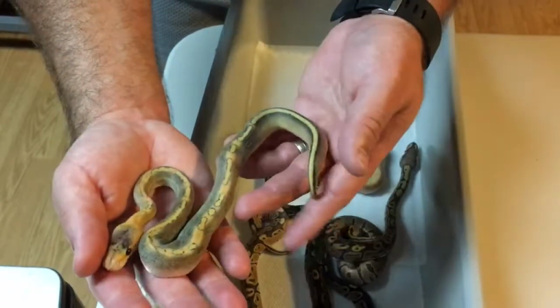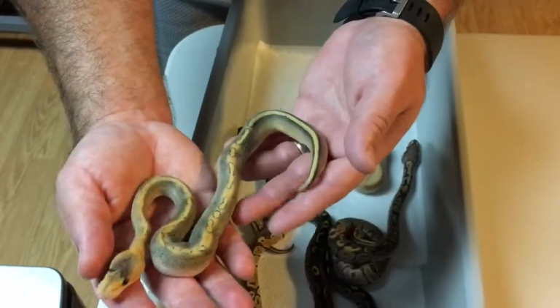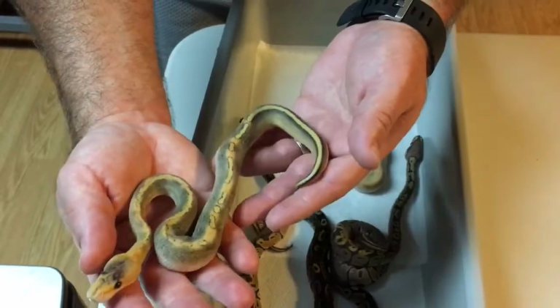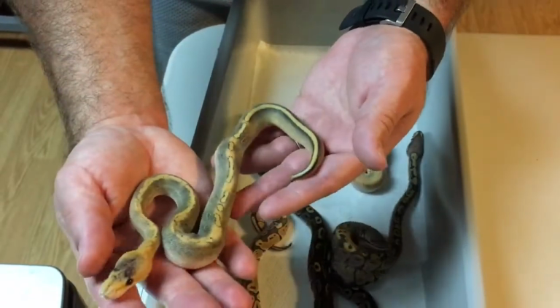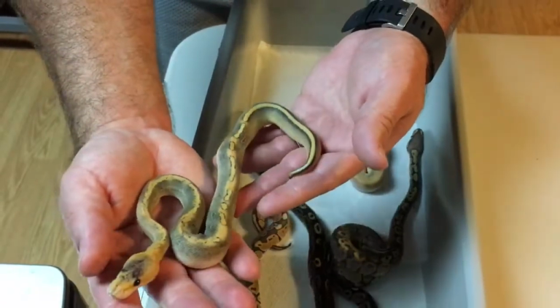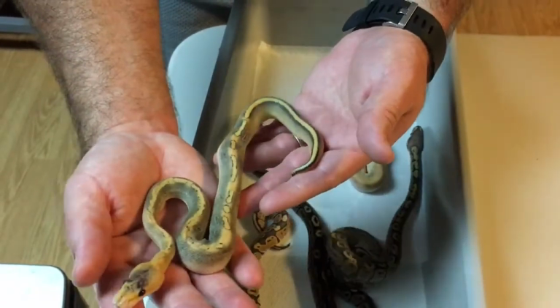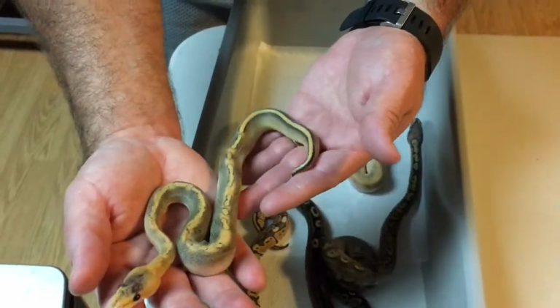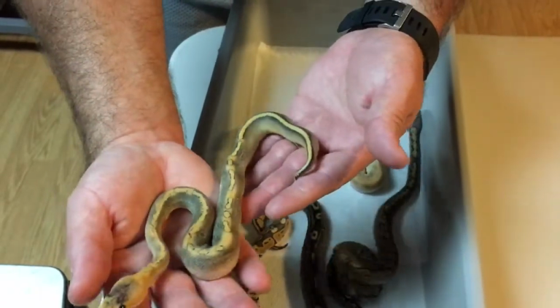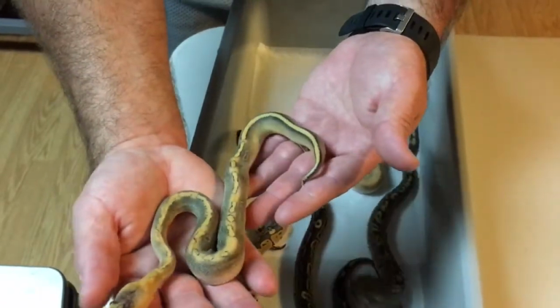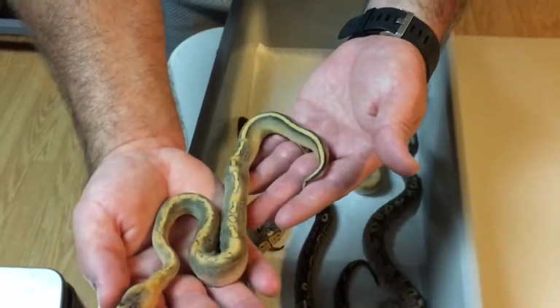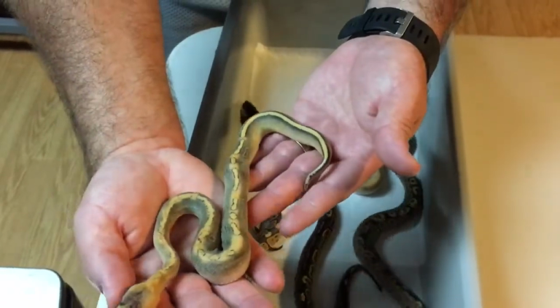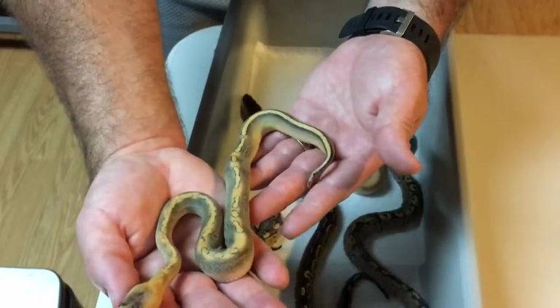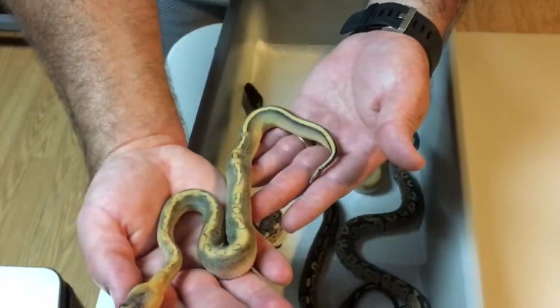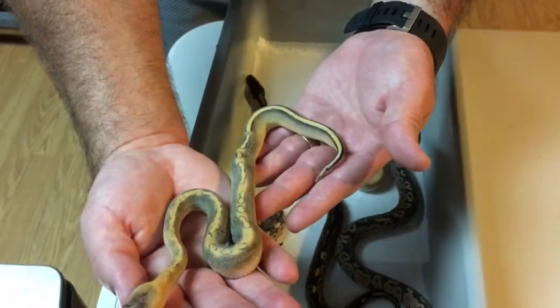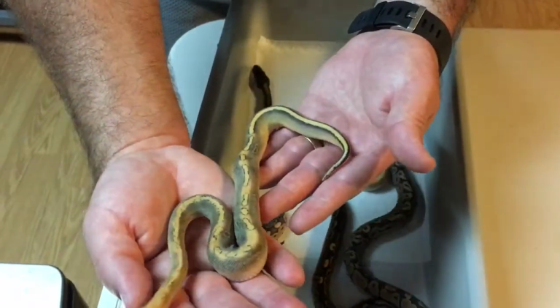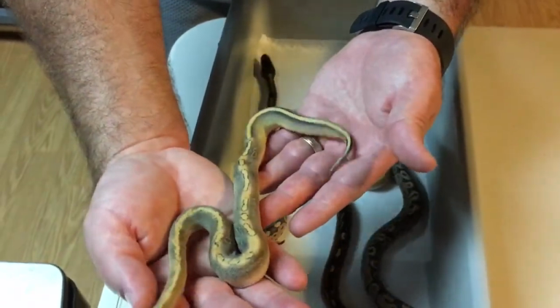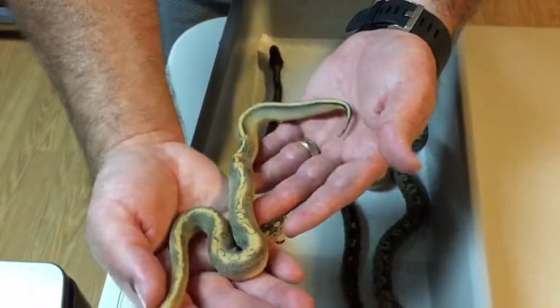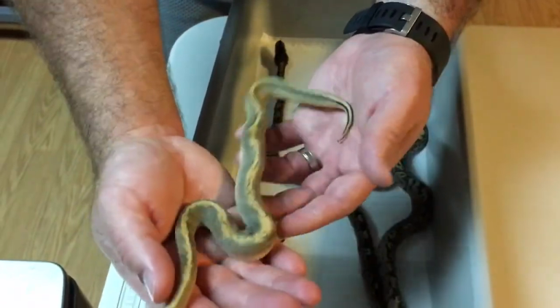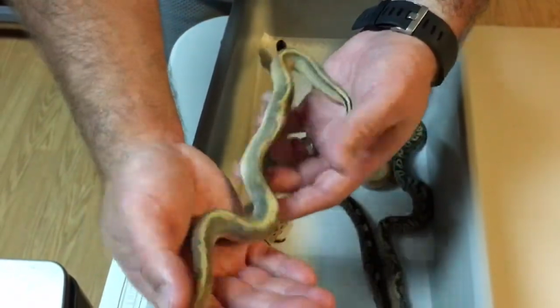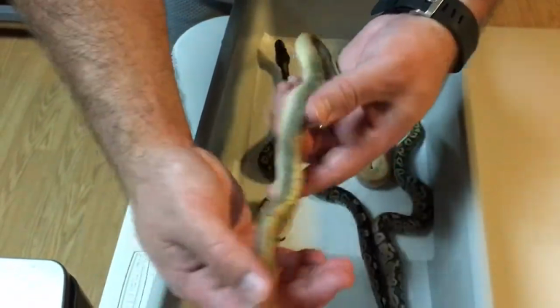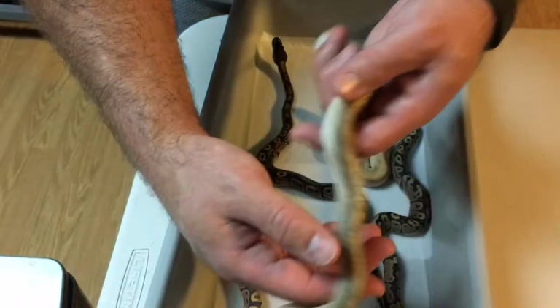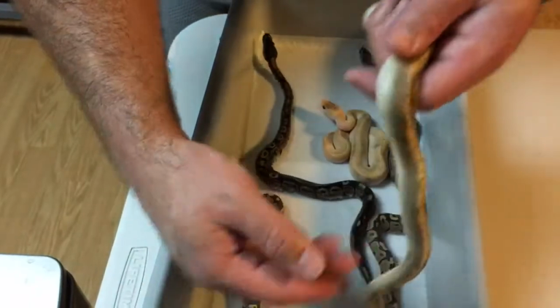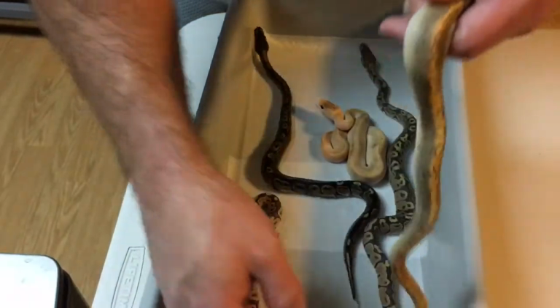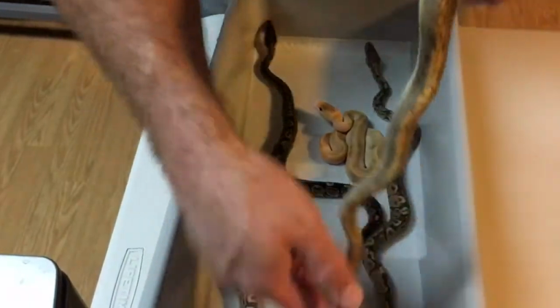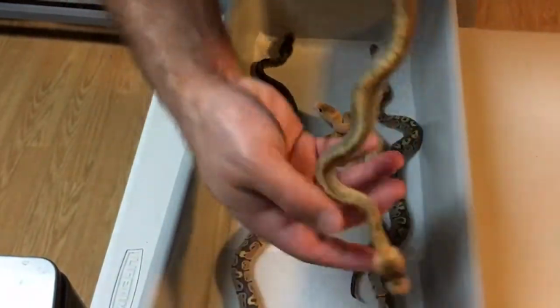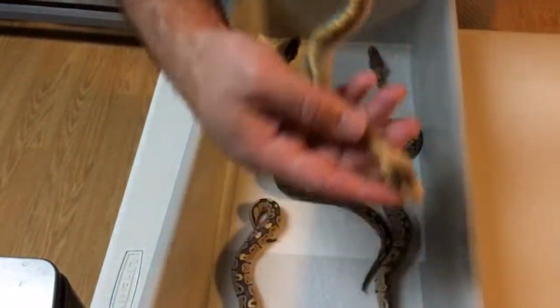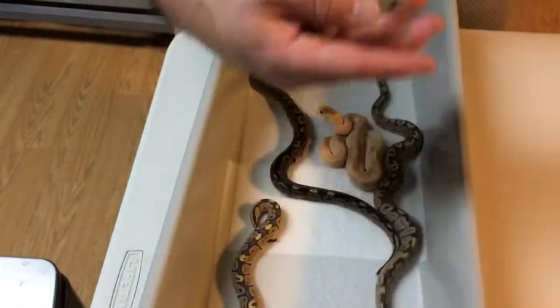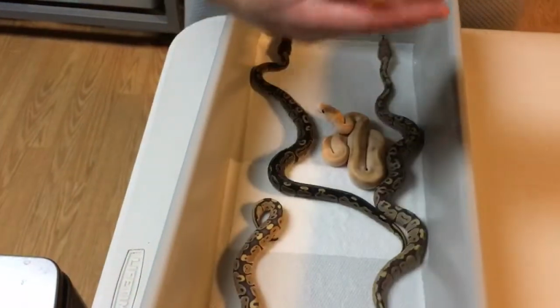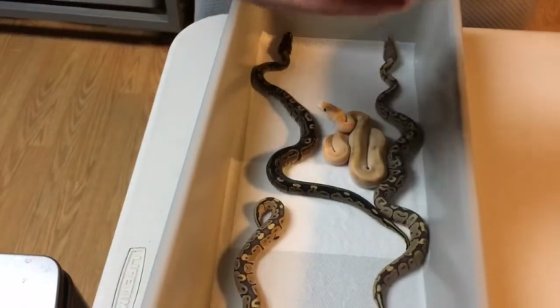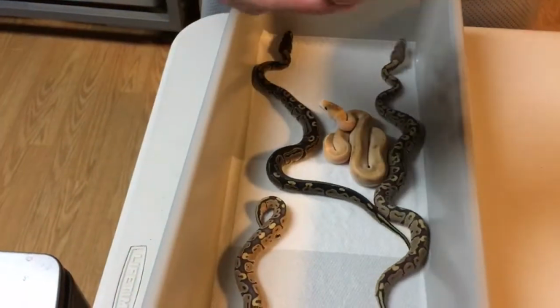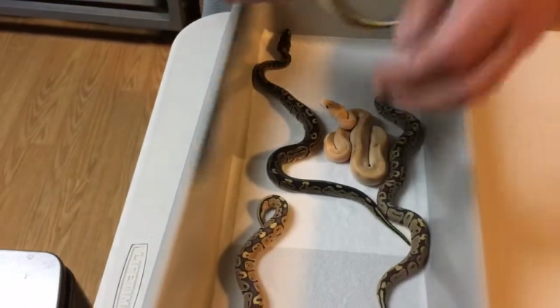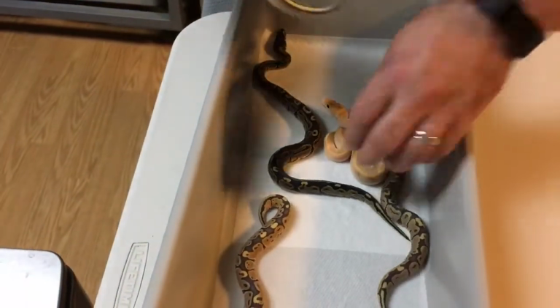Cool pattern on the back of this one, though. I think it's just a champagne 100% het ghost.